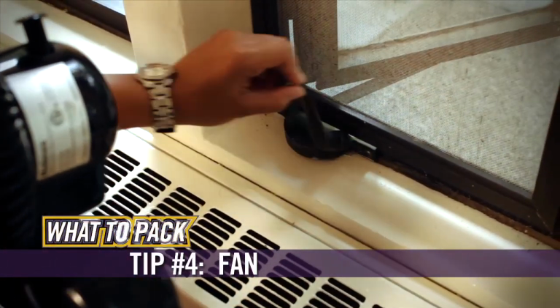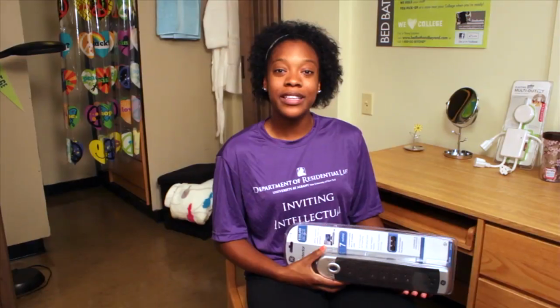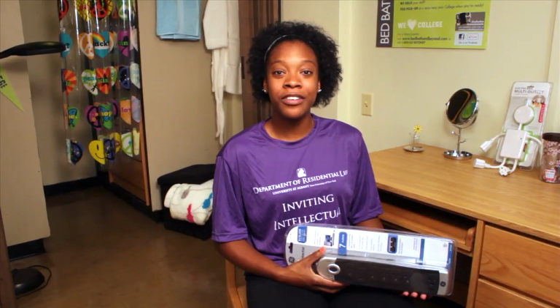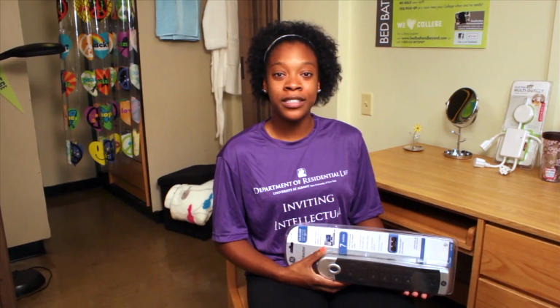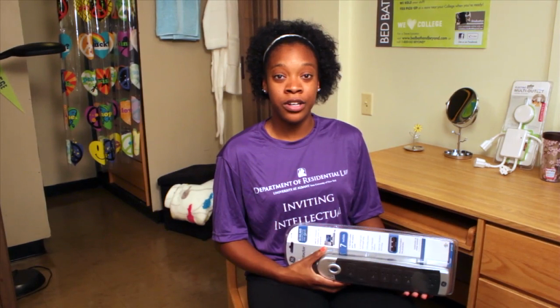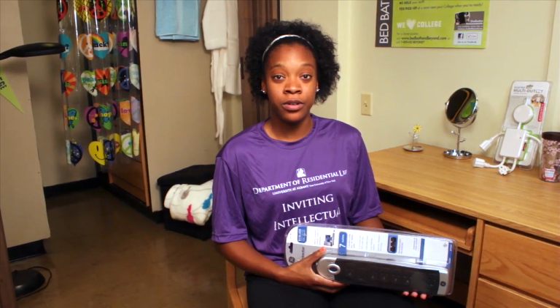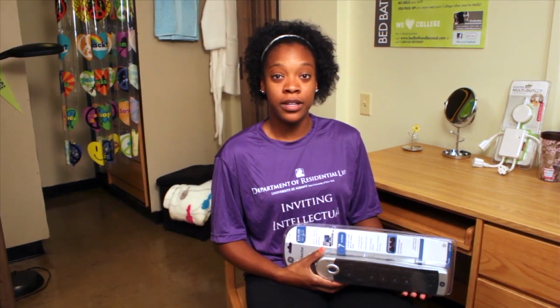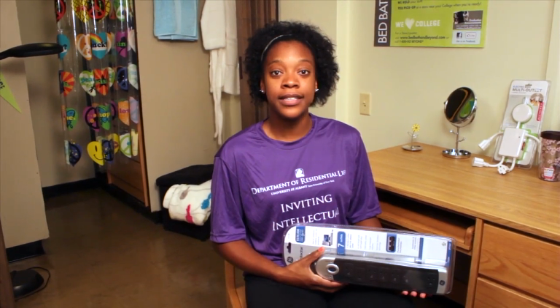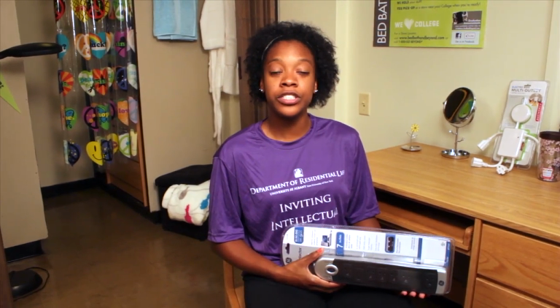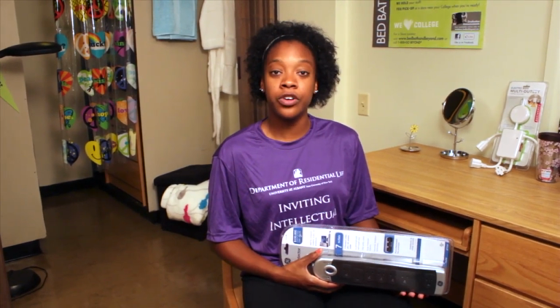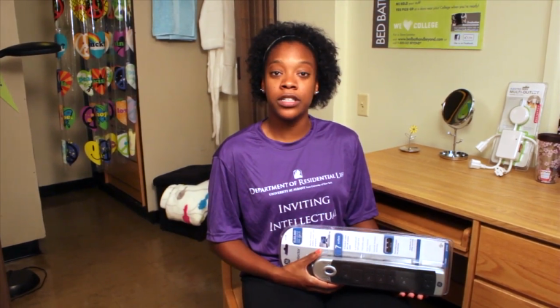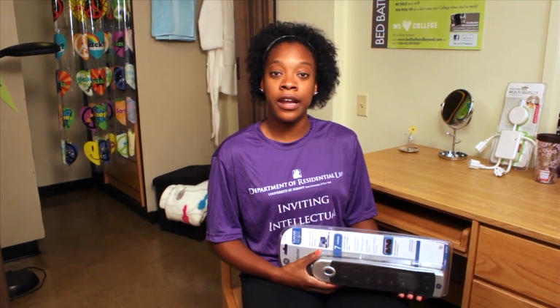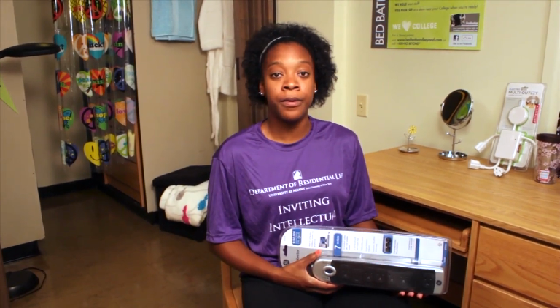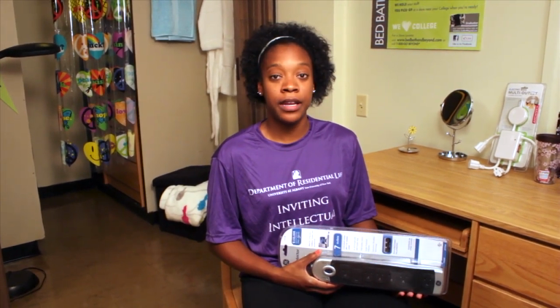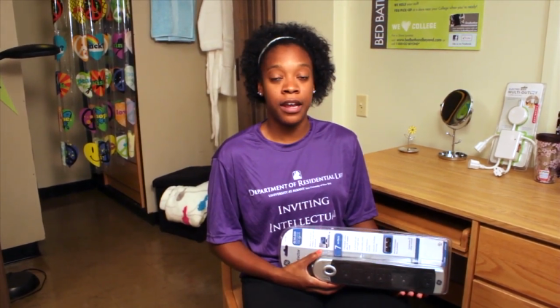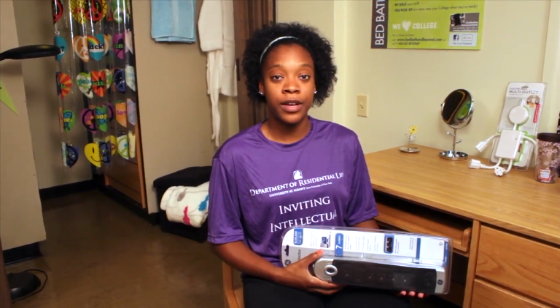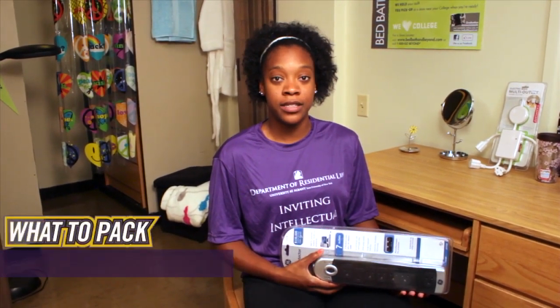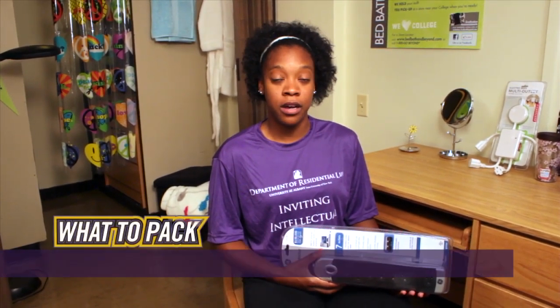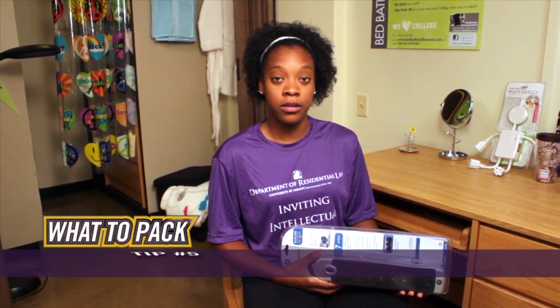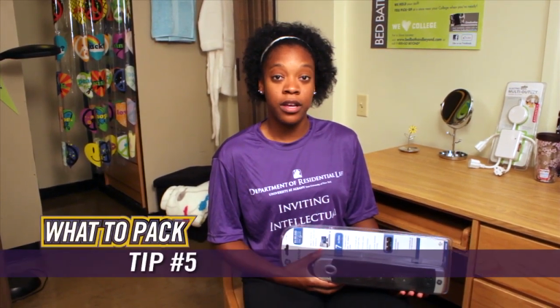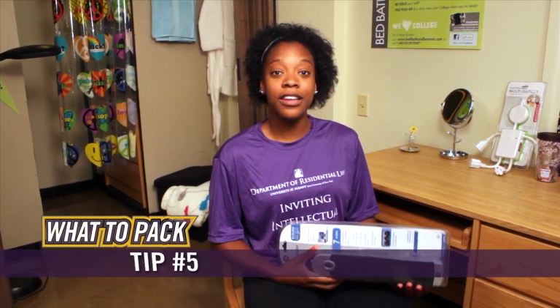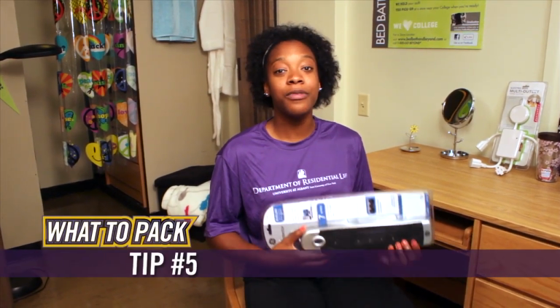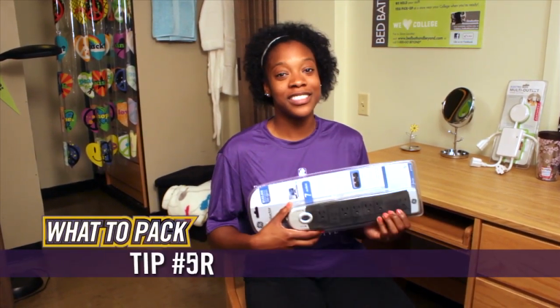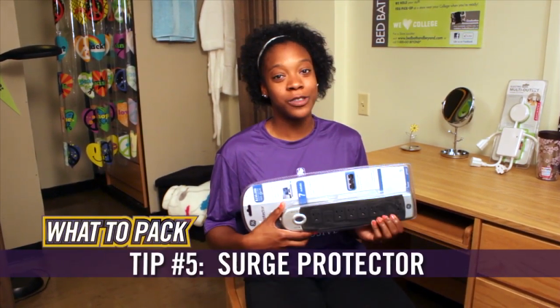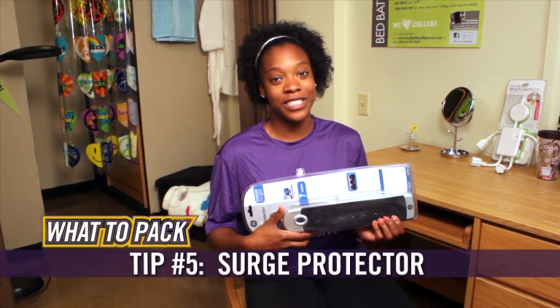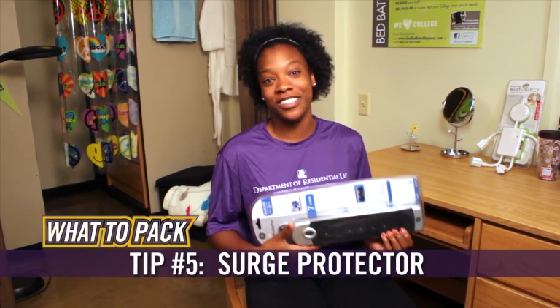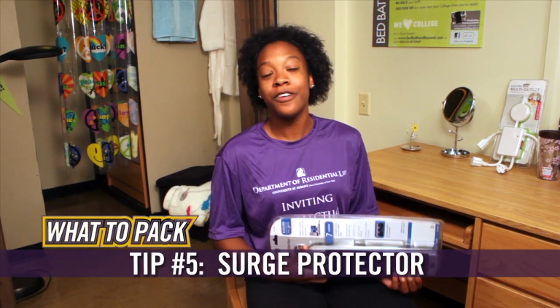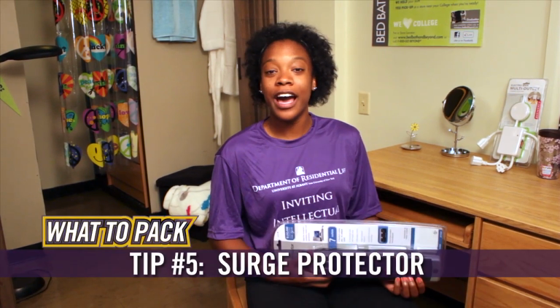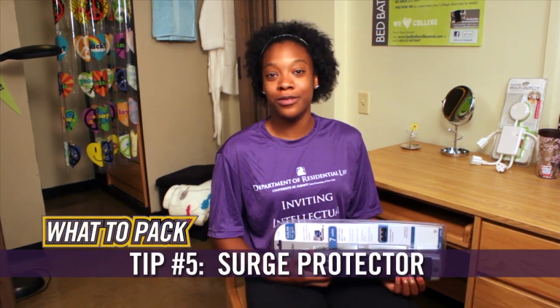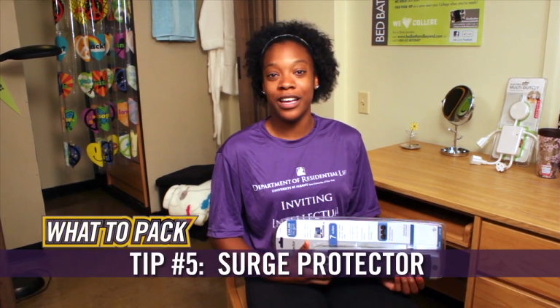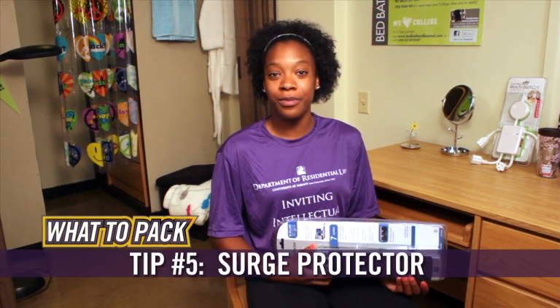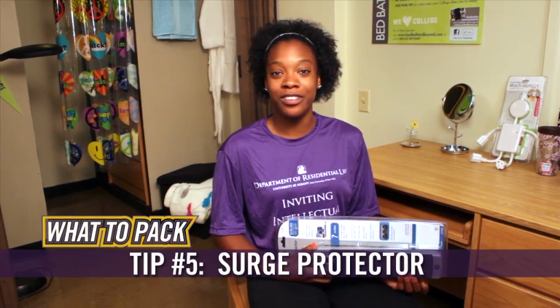One thing you need to know is that extension cords are not permitted in our residence halls. You need to bring a surge protector for items like computers.